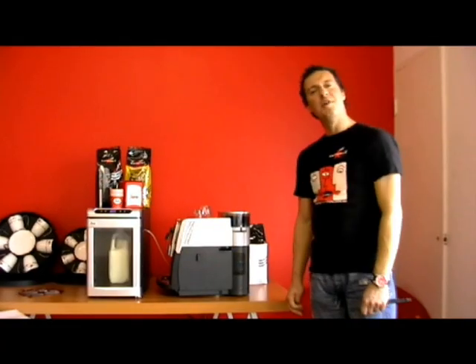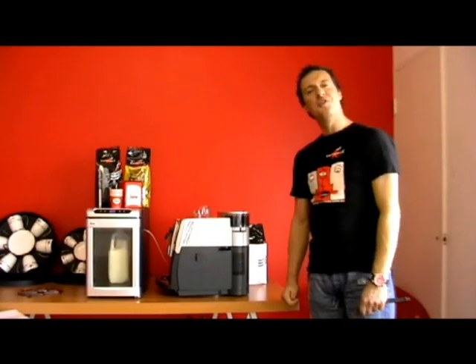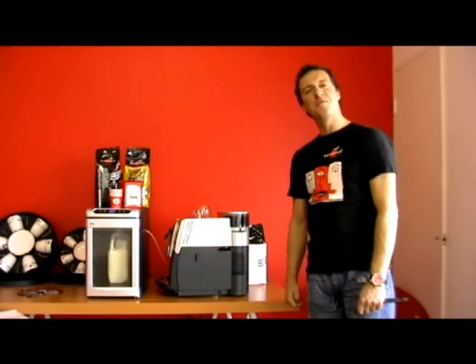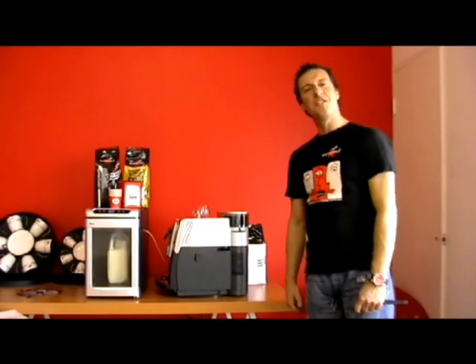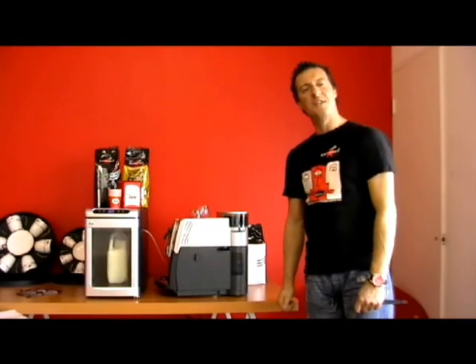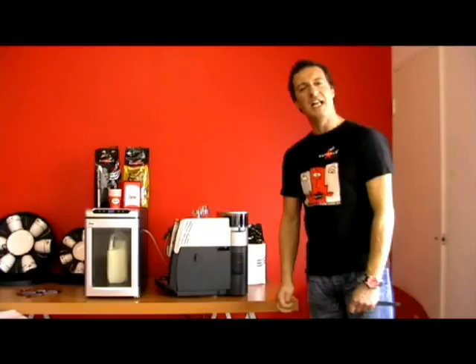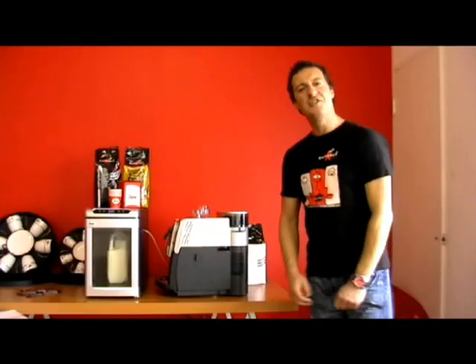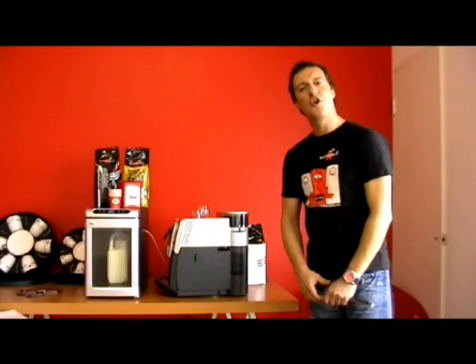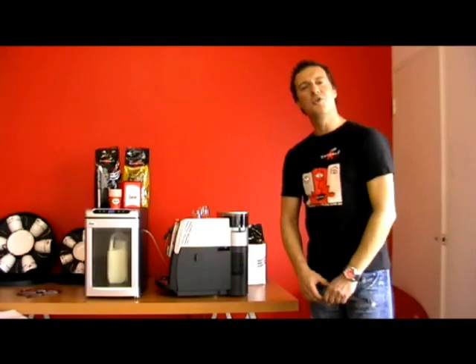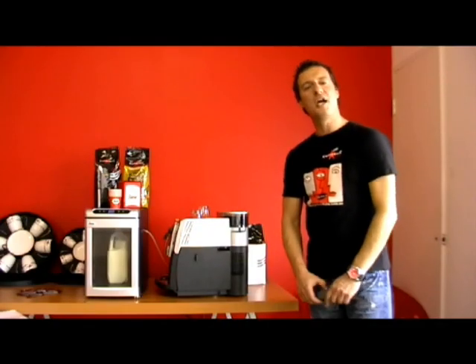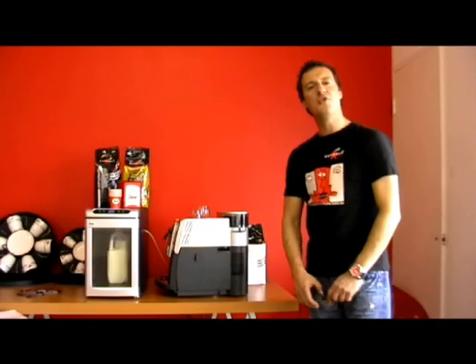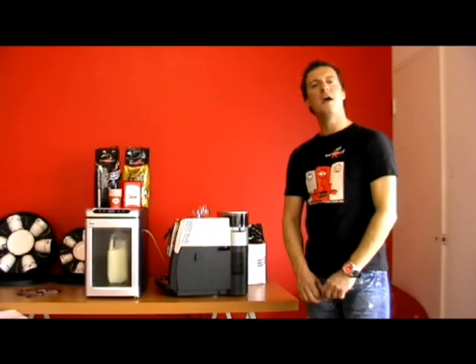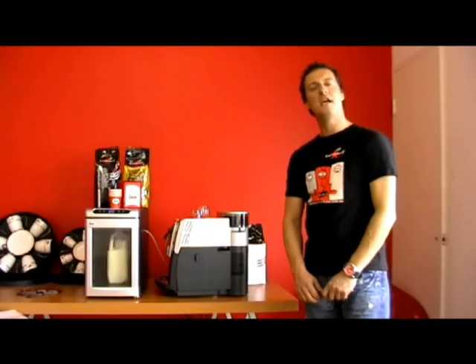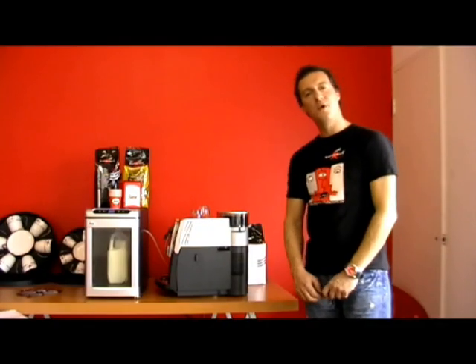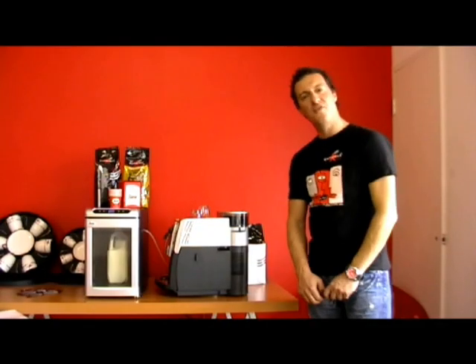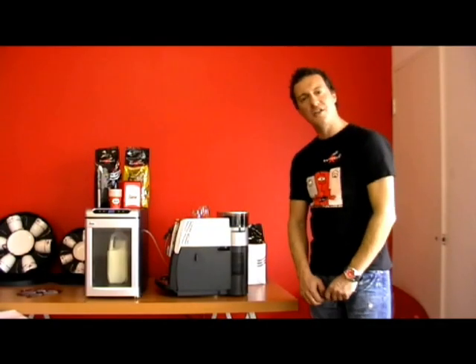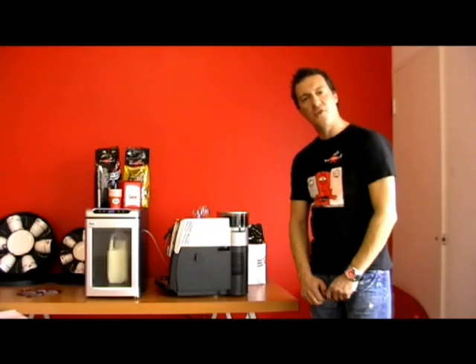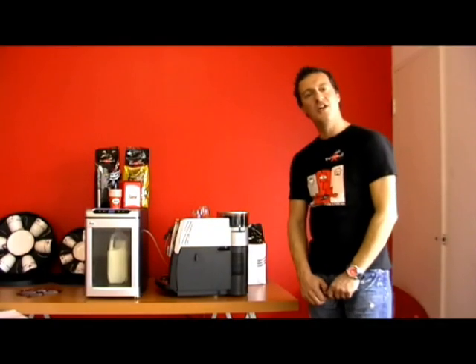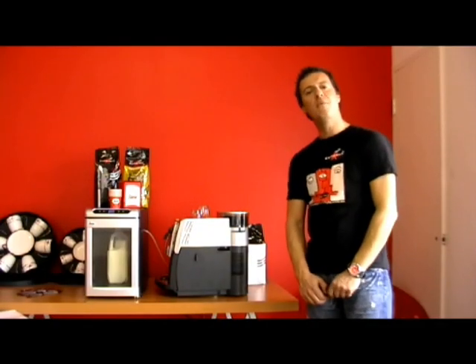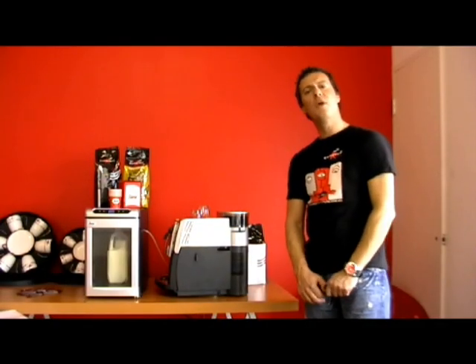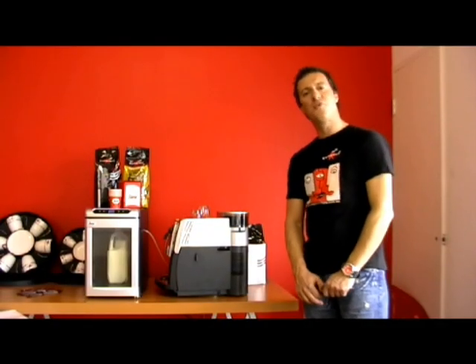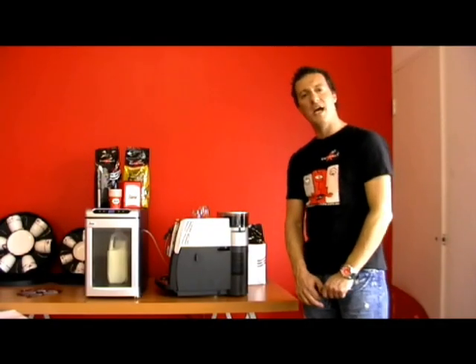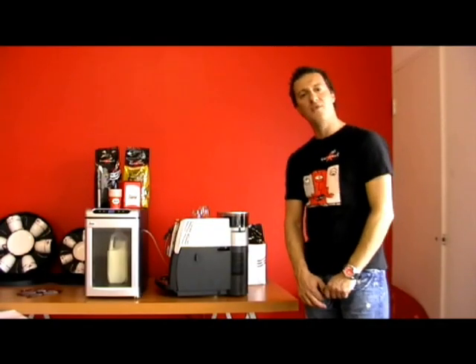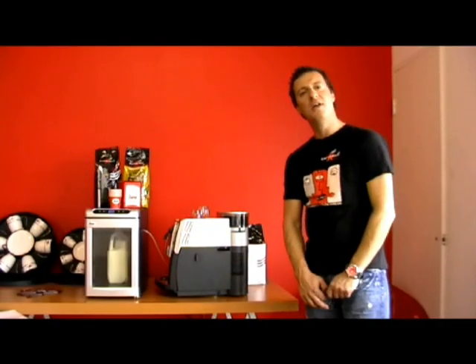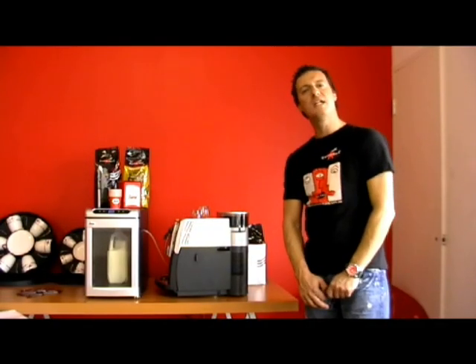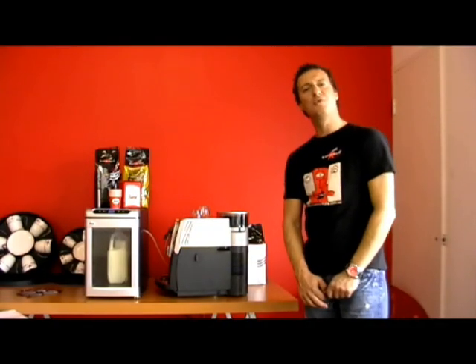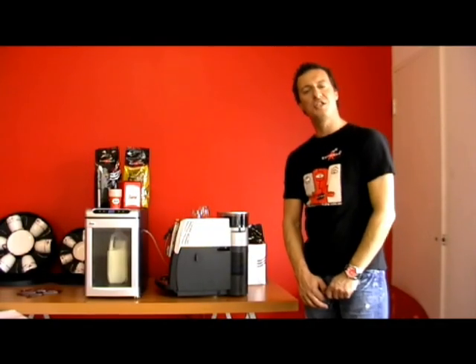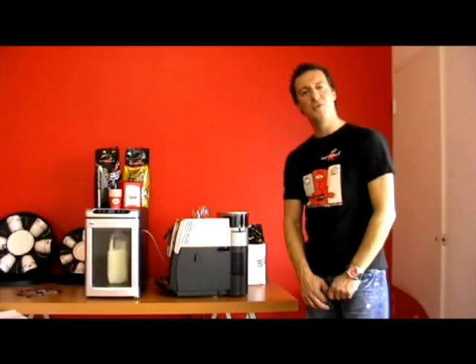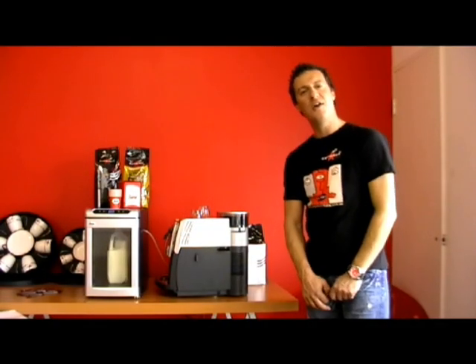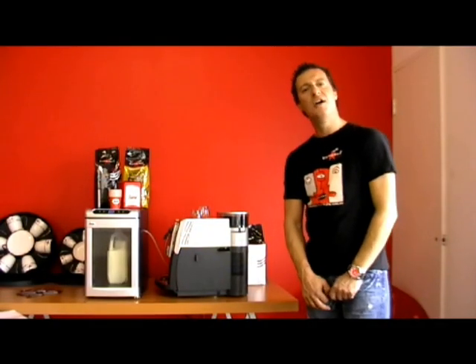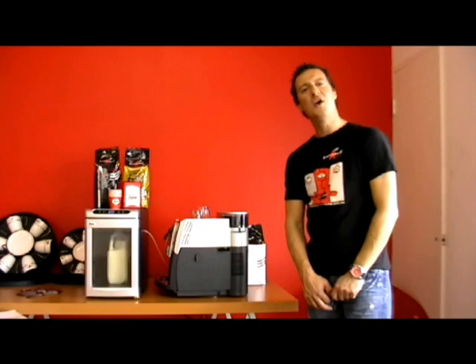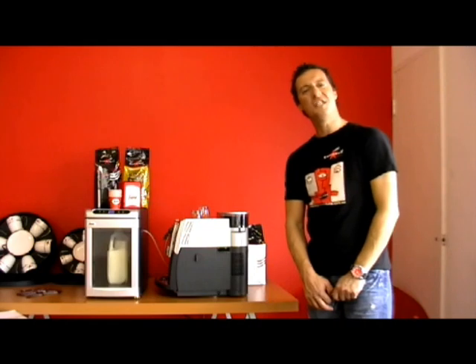Visit us at www.espressoitalia.com.au. Our 24 hour toll free number is 1300 660 976.